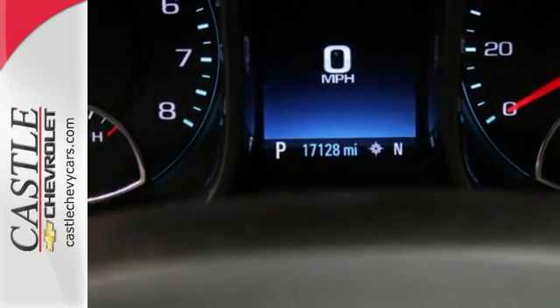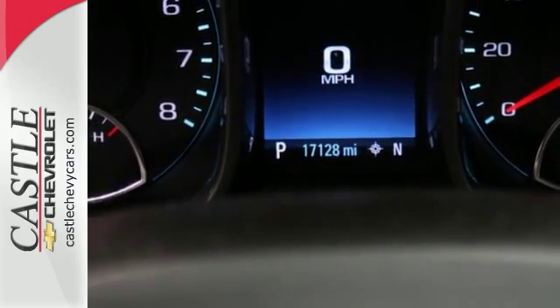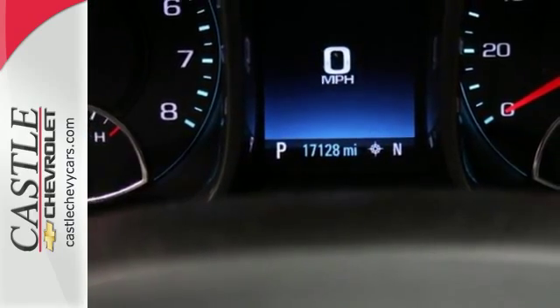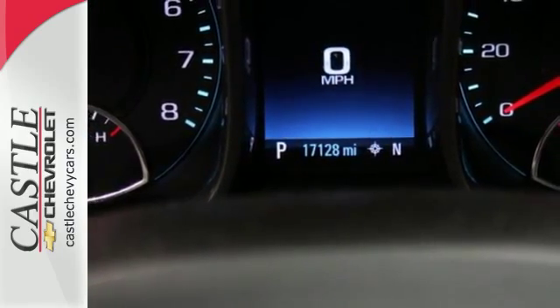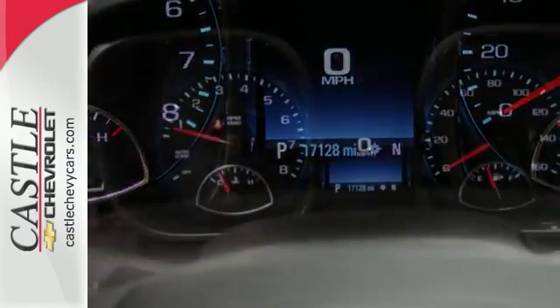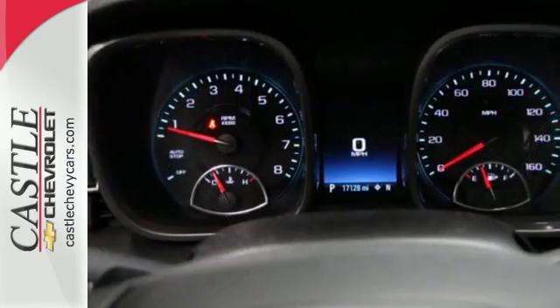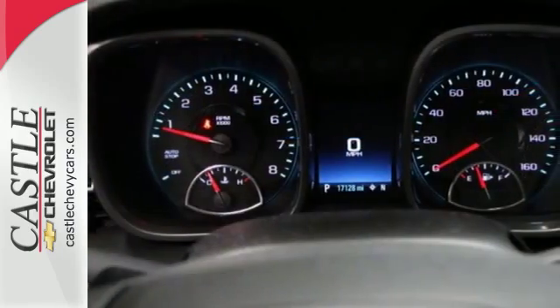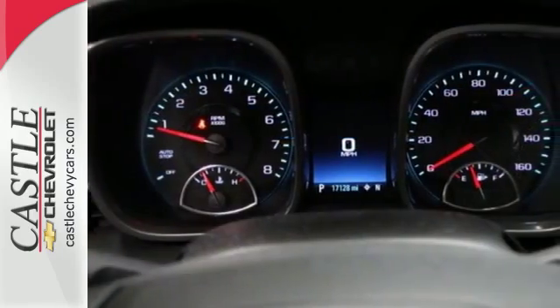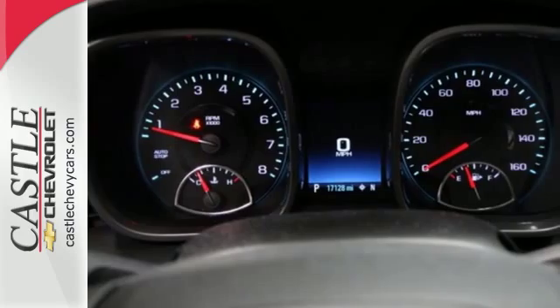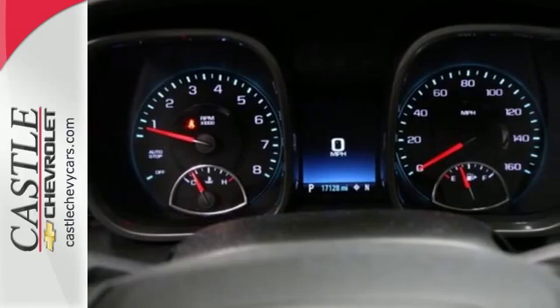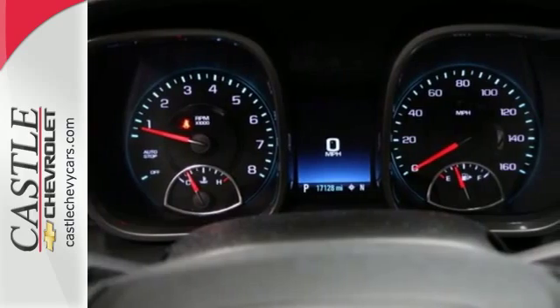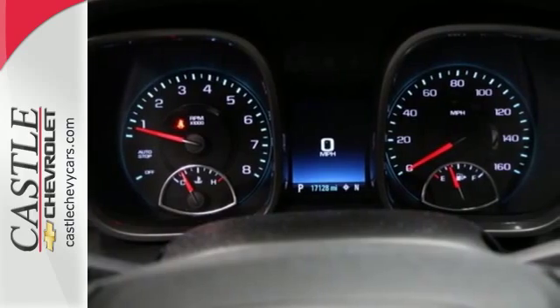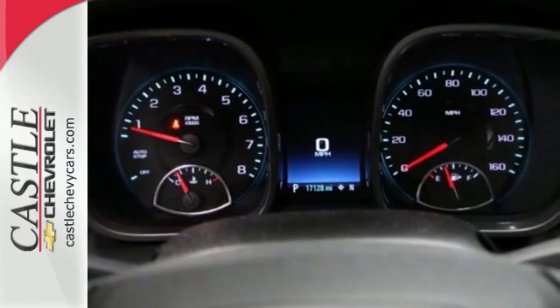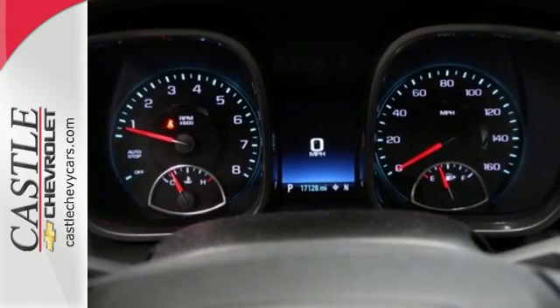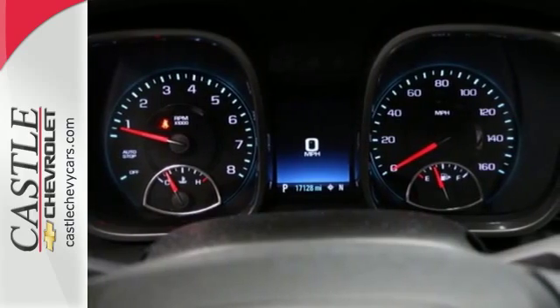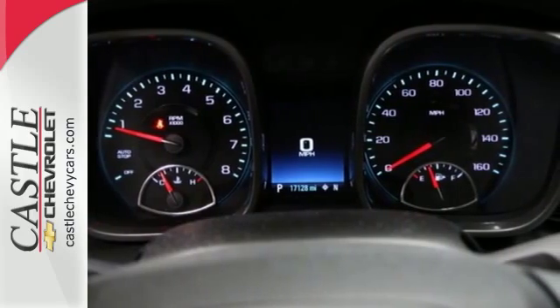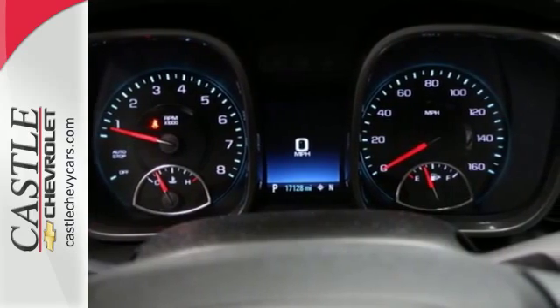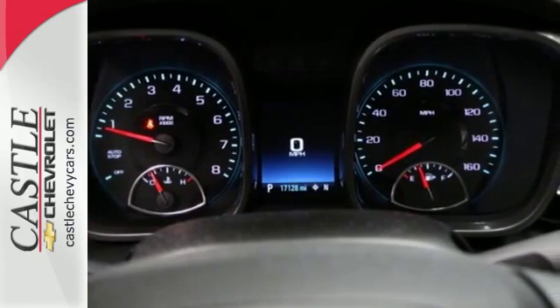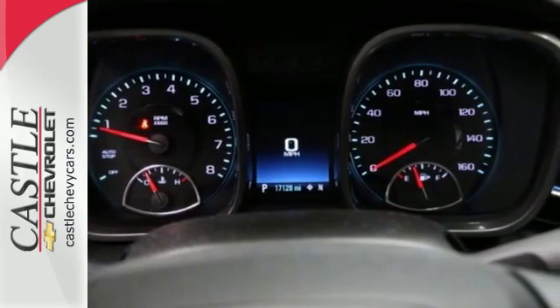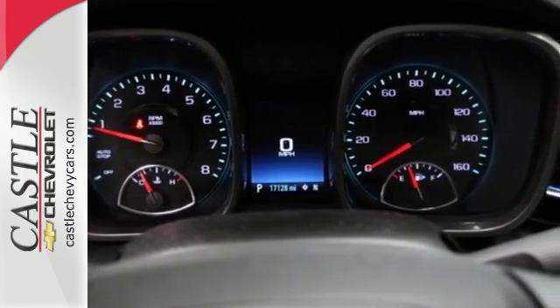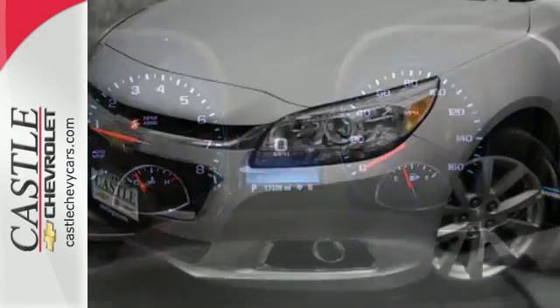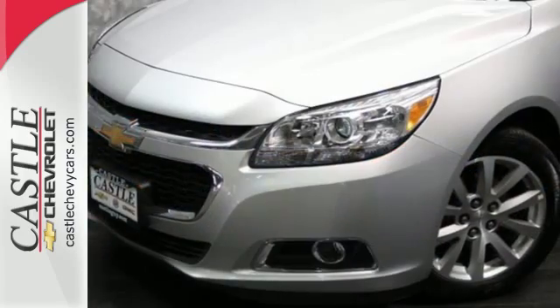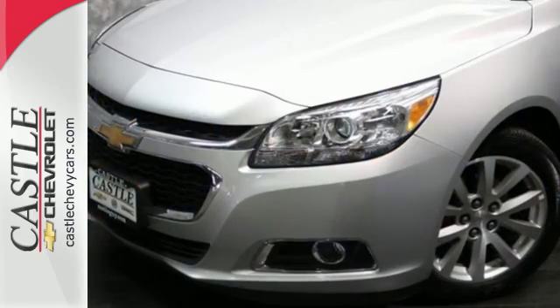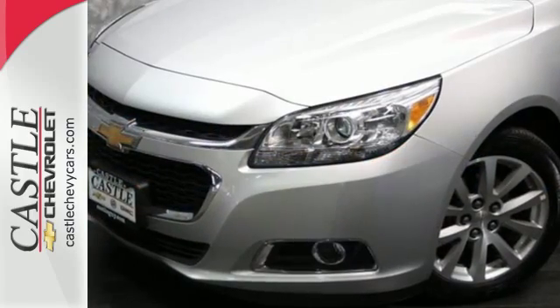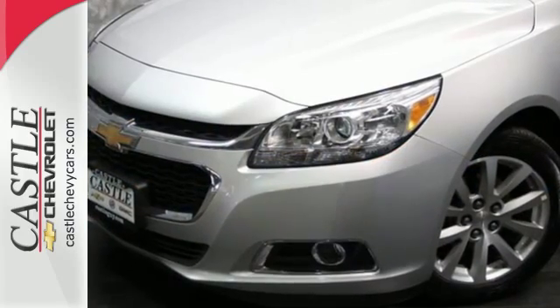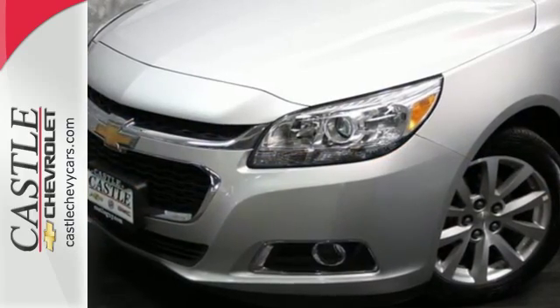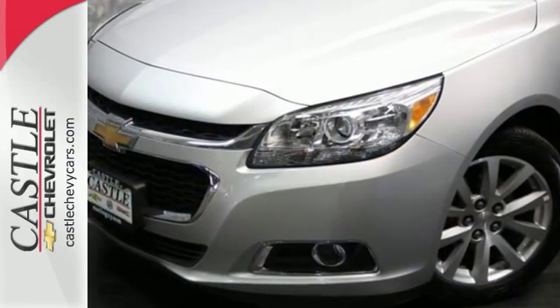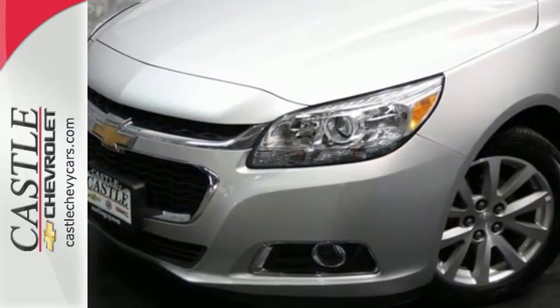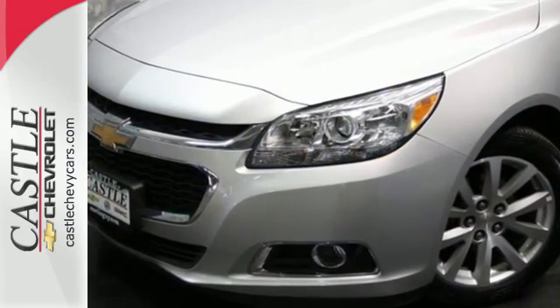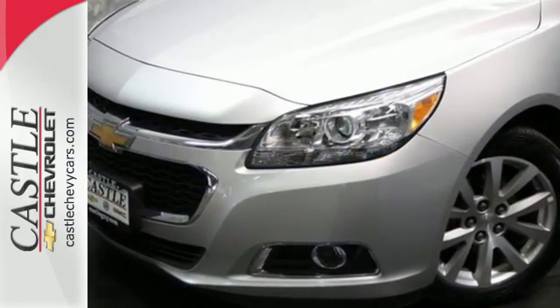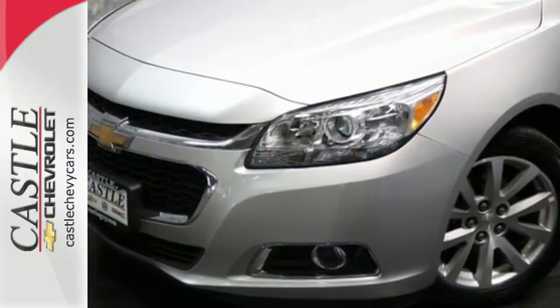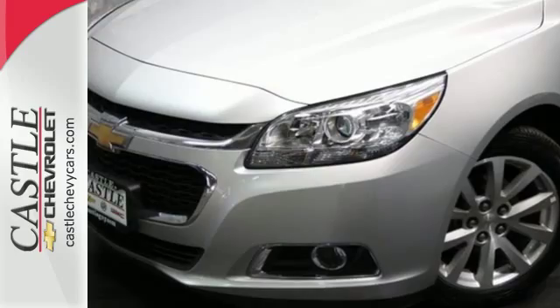Get used to the attention. This Malibu delivers eye-catching style and performance that makes every drive a thrill. Check it out today.